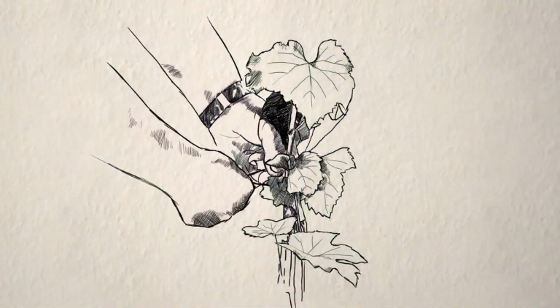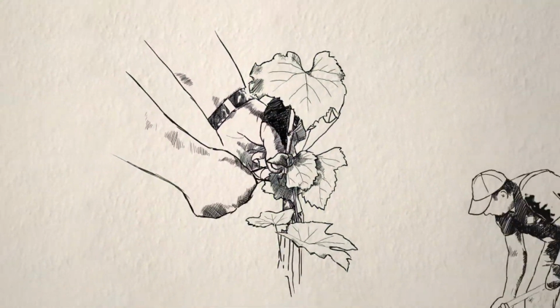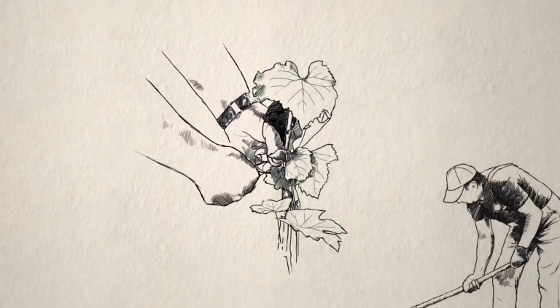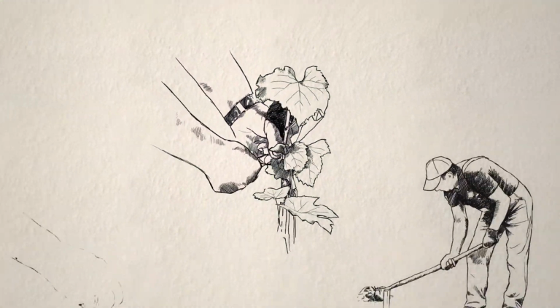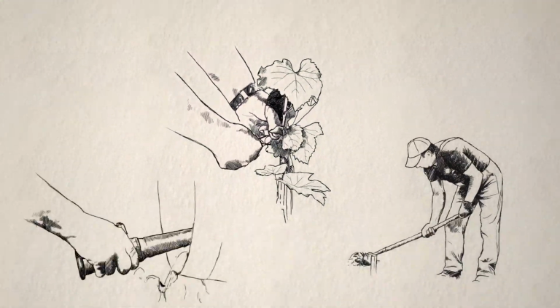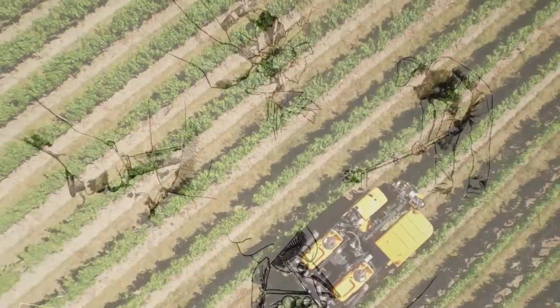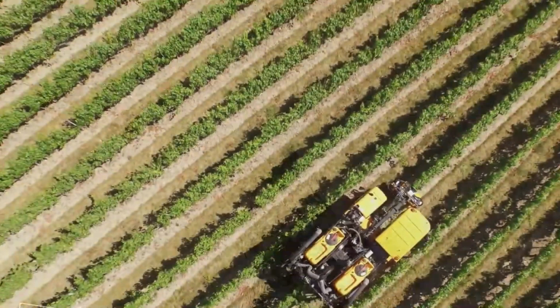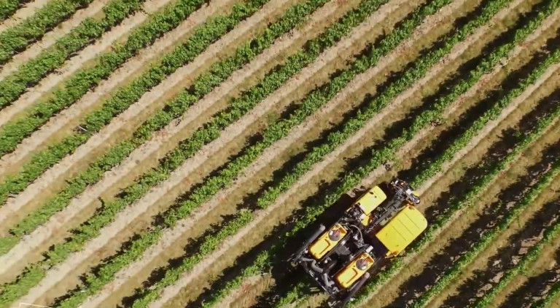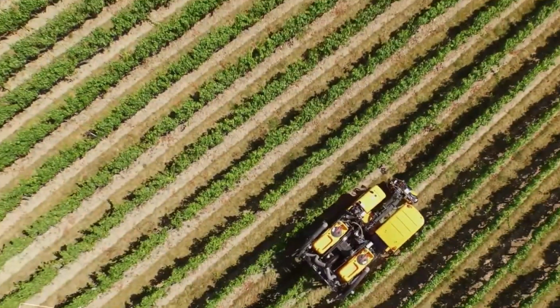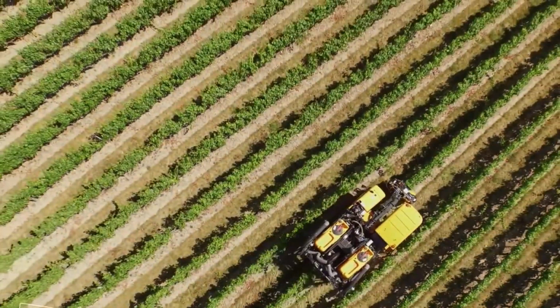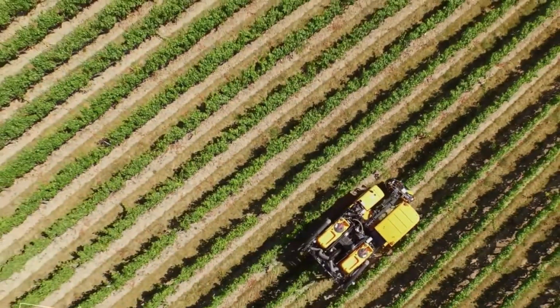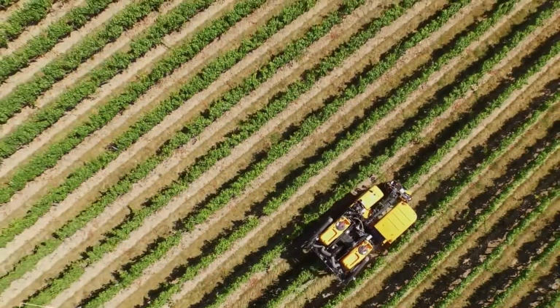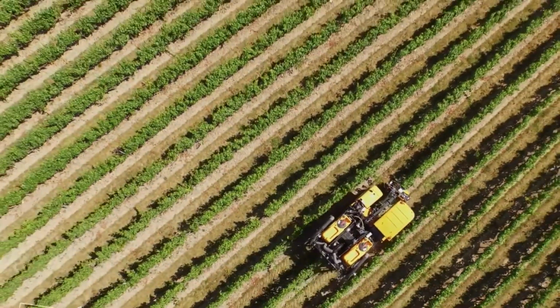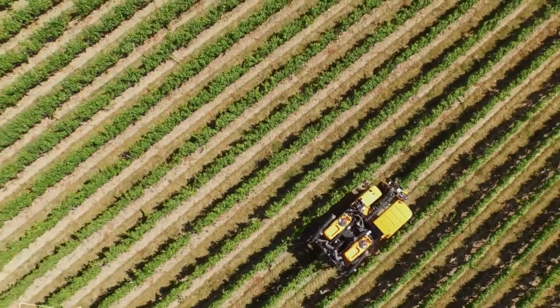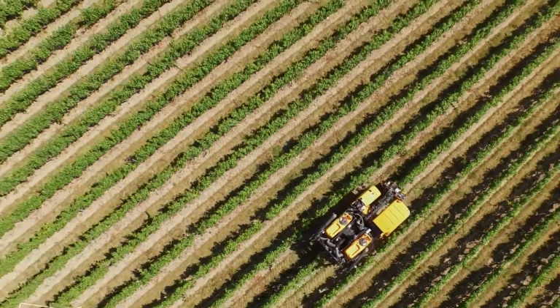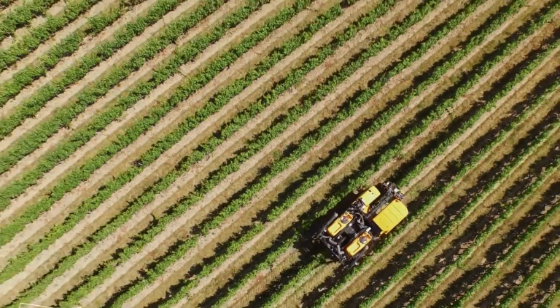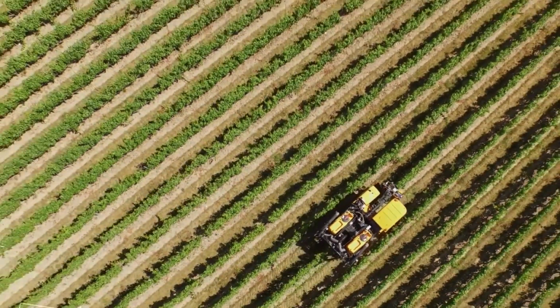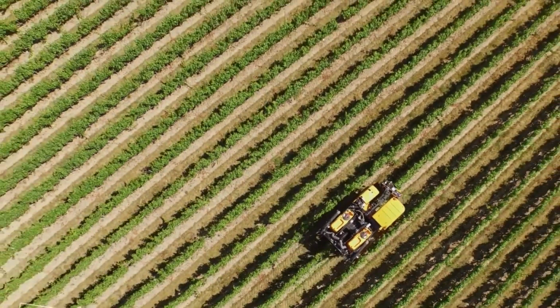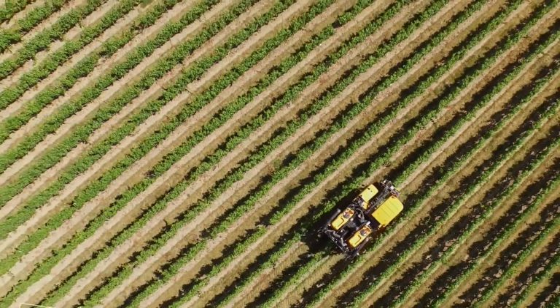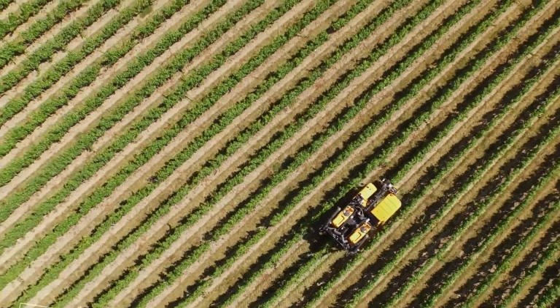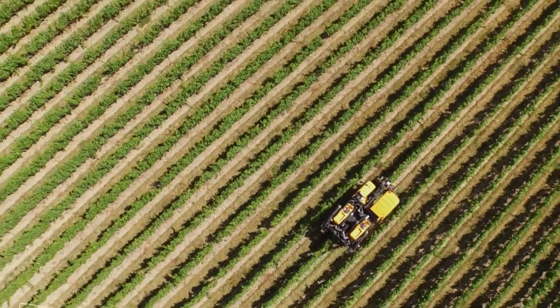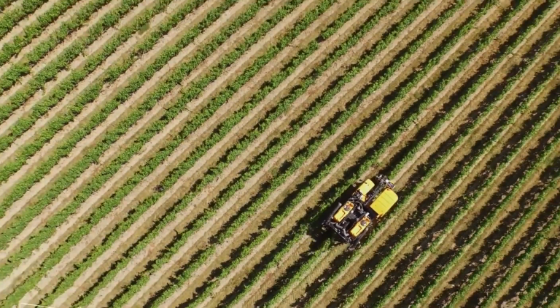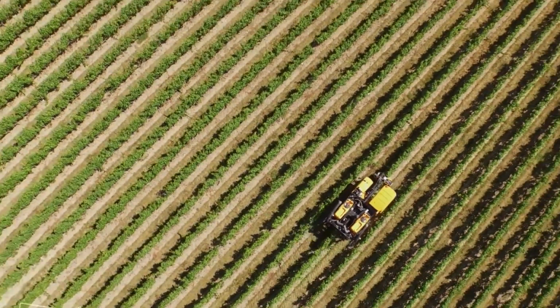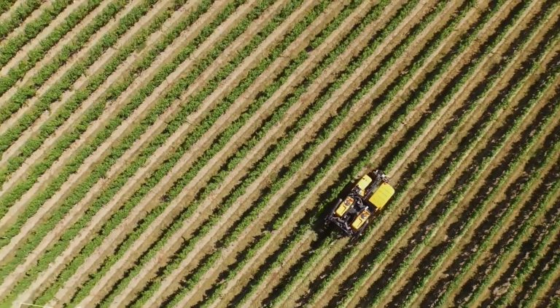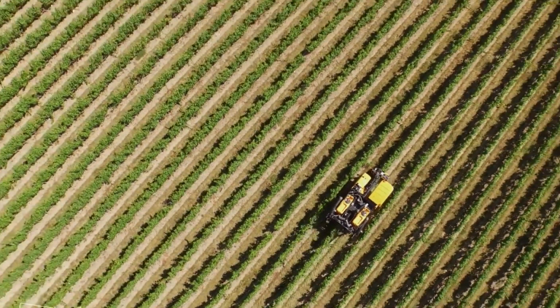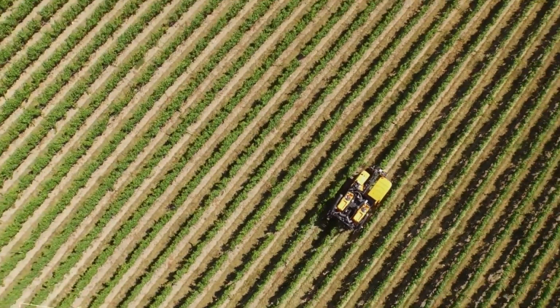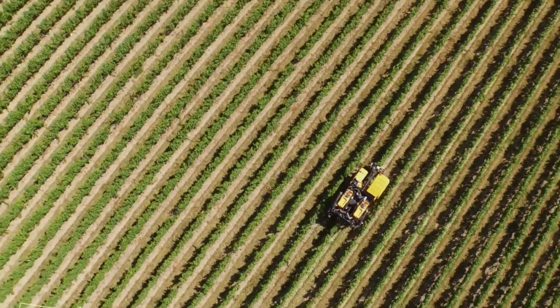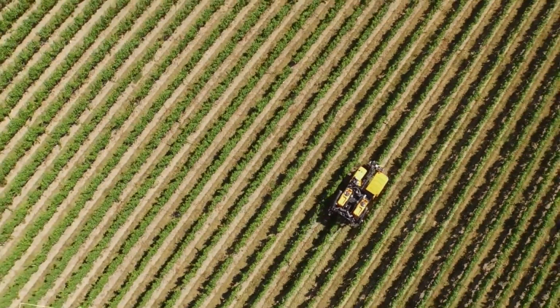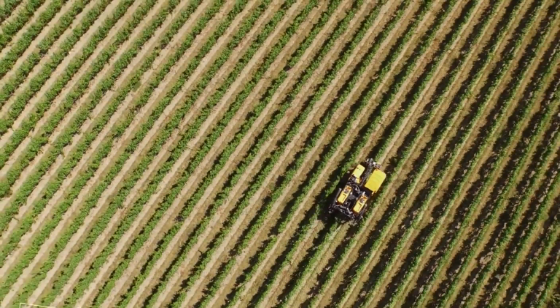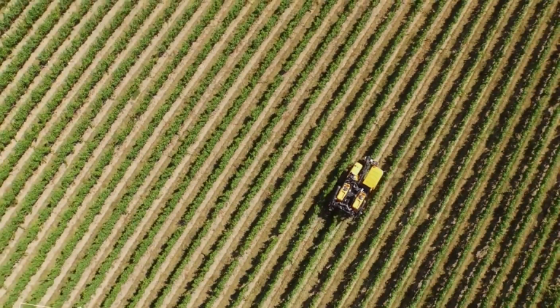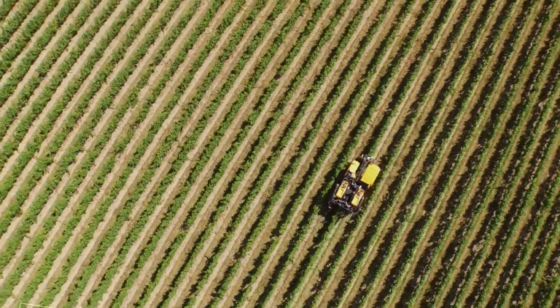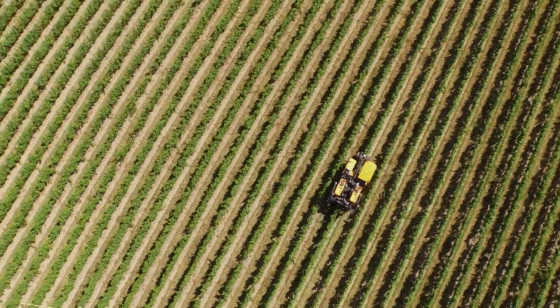When the grapevines have been planted, the synergy between technology and tradition begins to take effect.